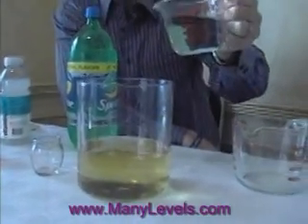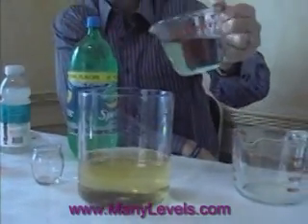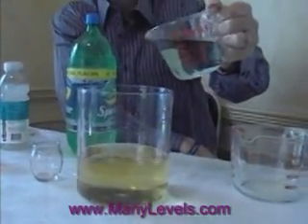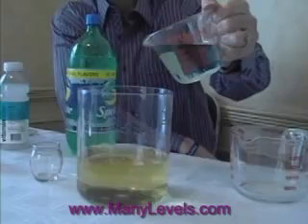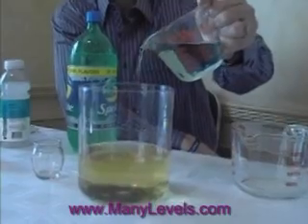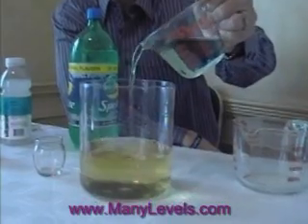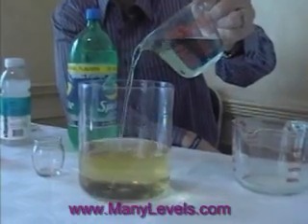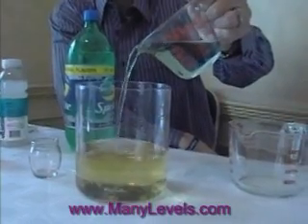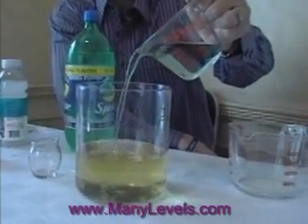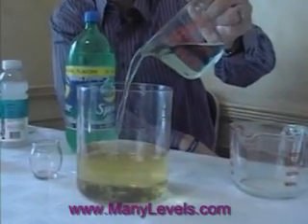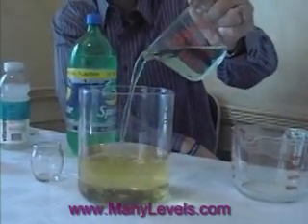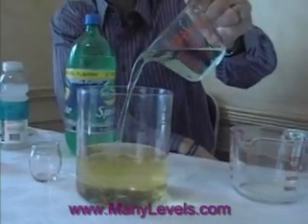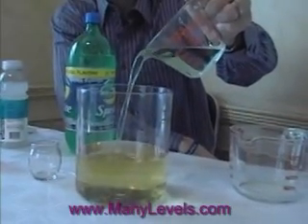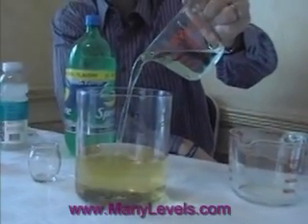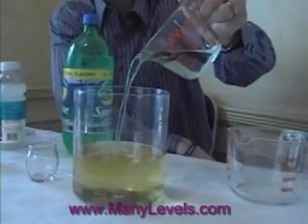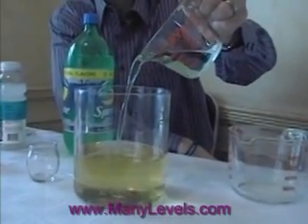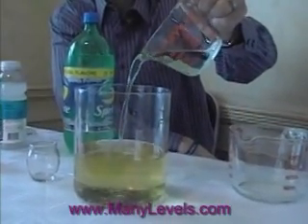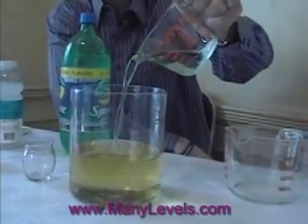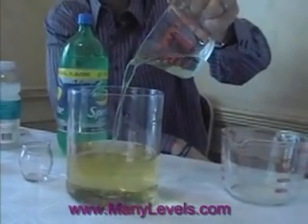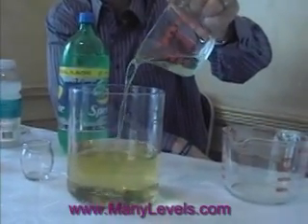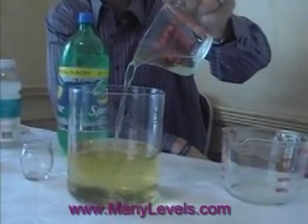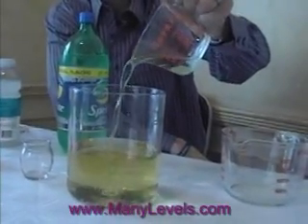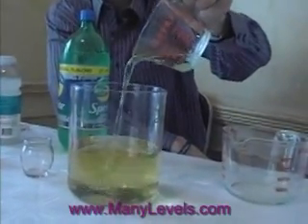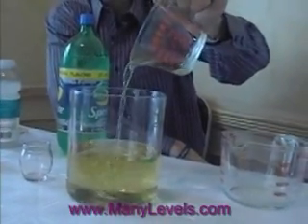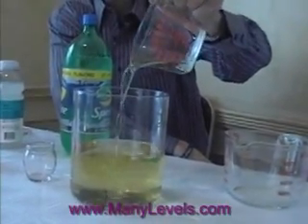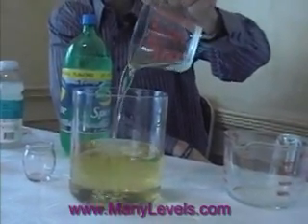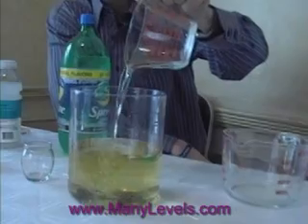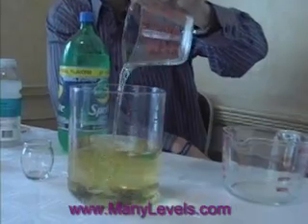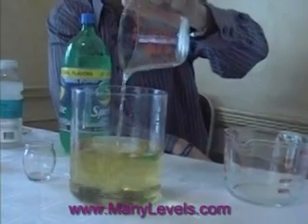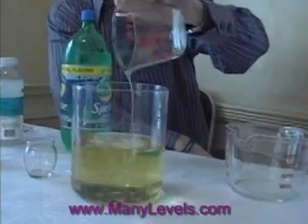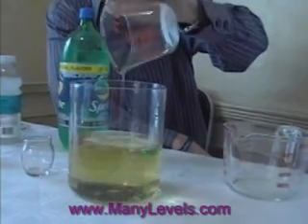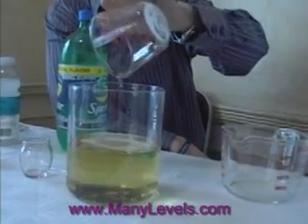There's another eight ounces of alkaline water. You can see the green water going in — and it's still yellow.